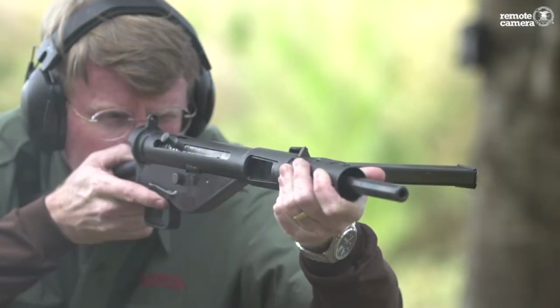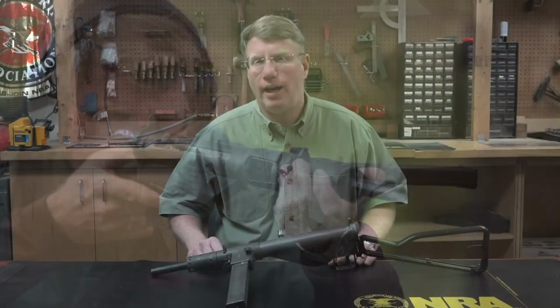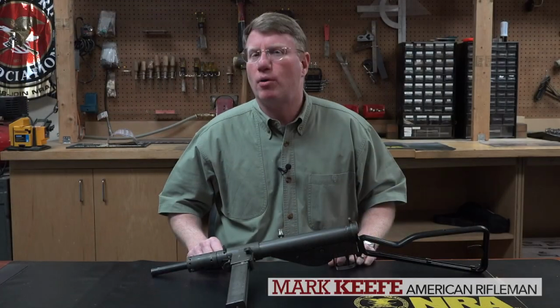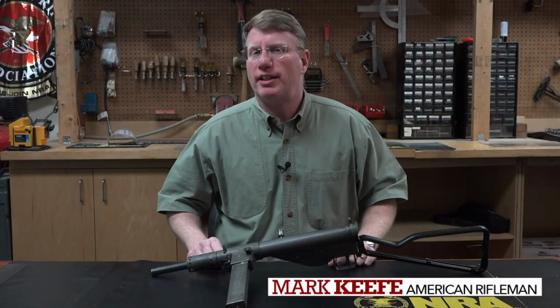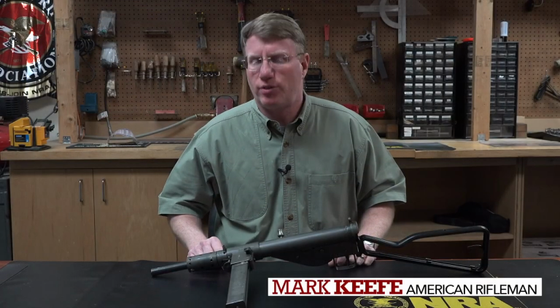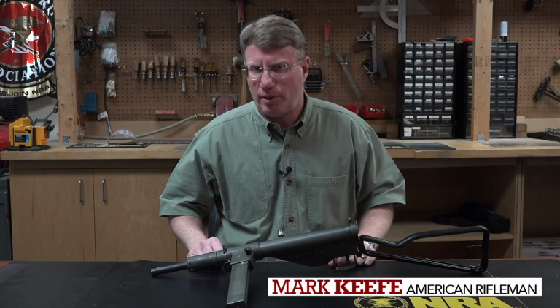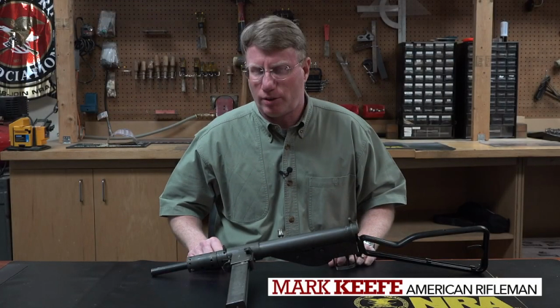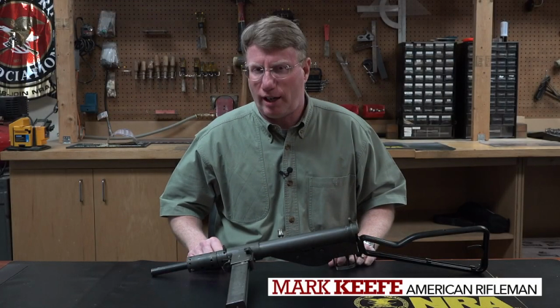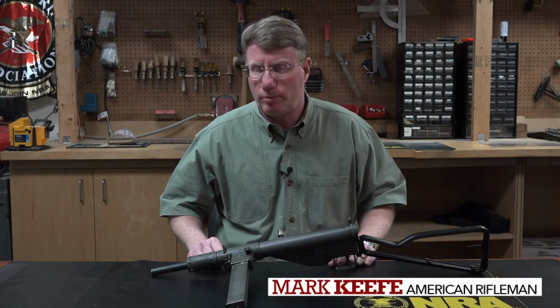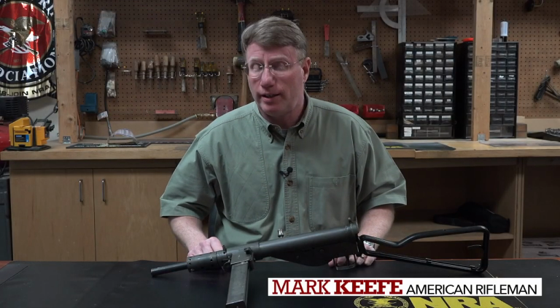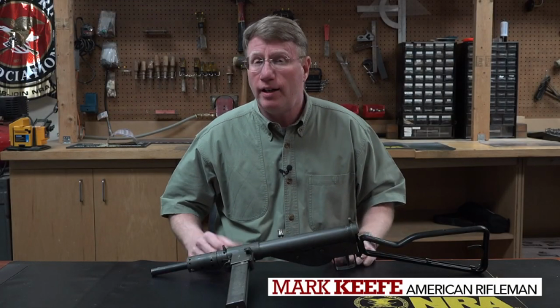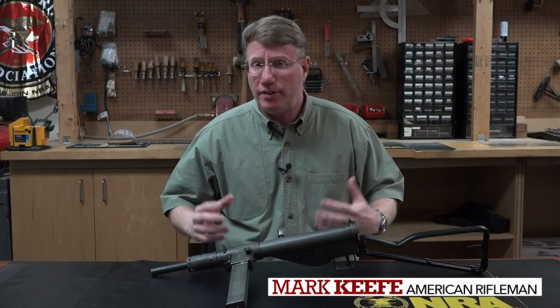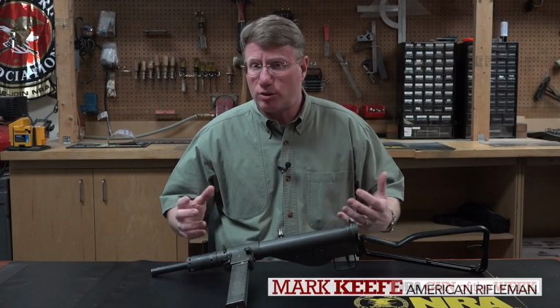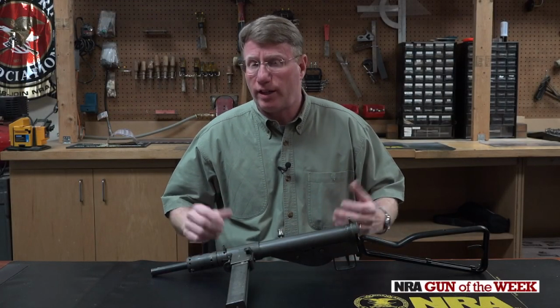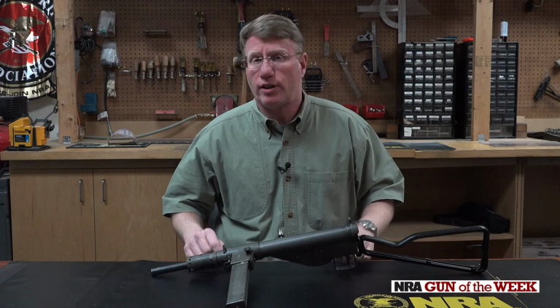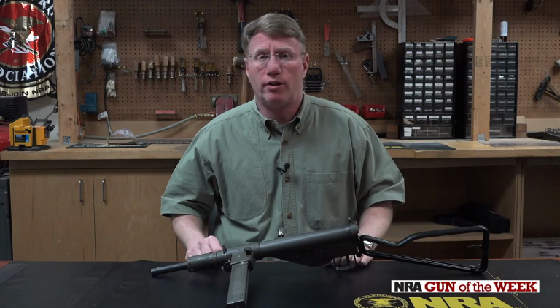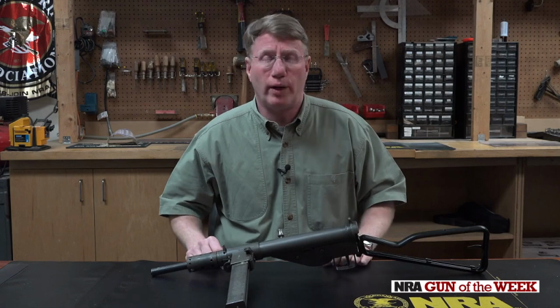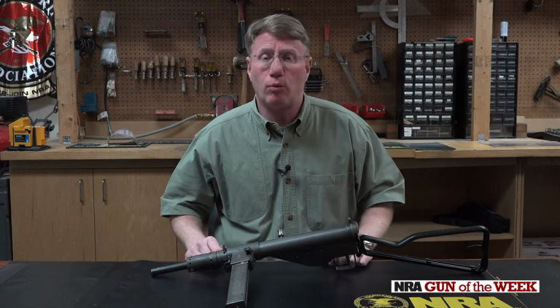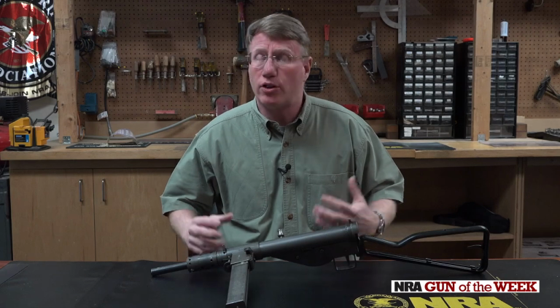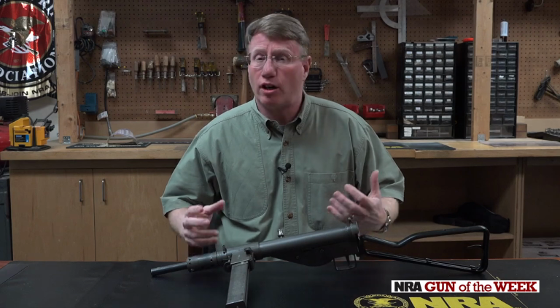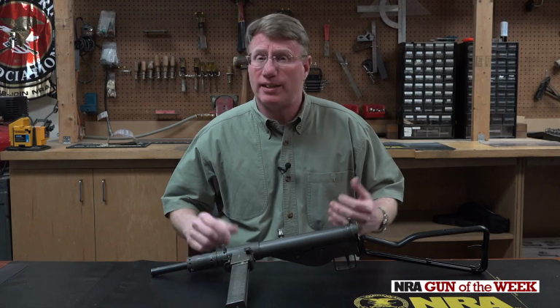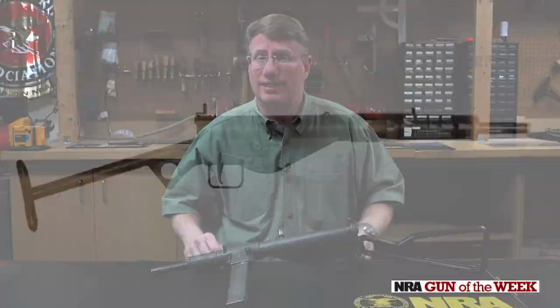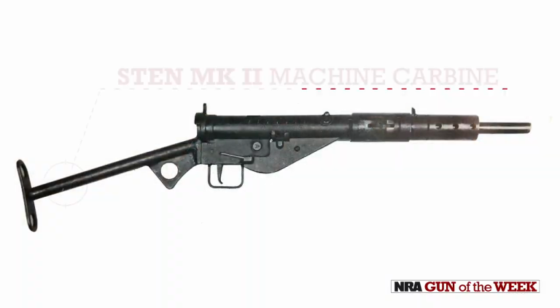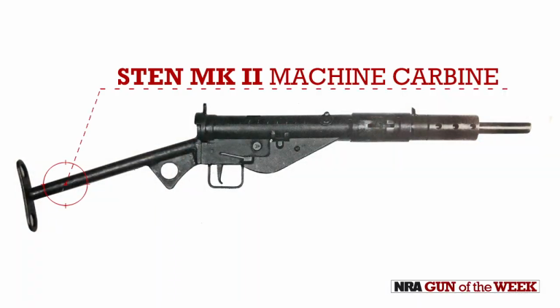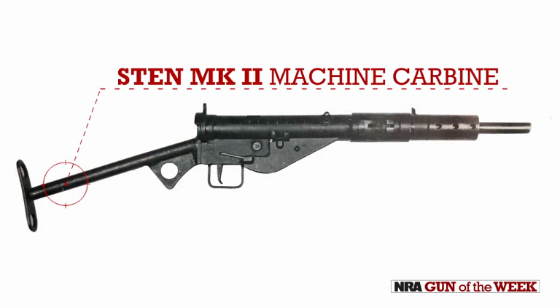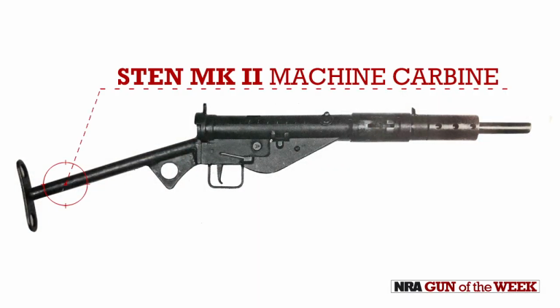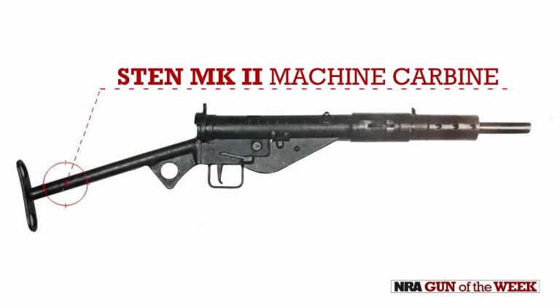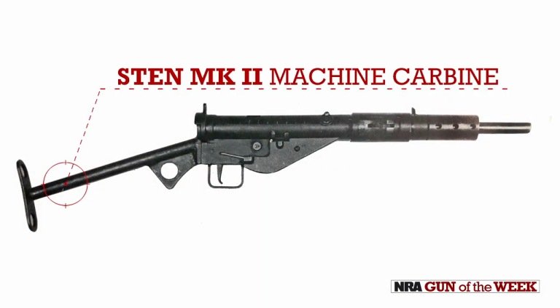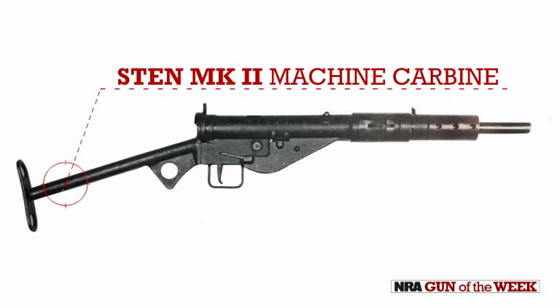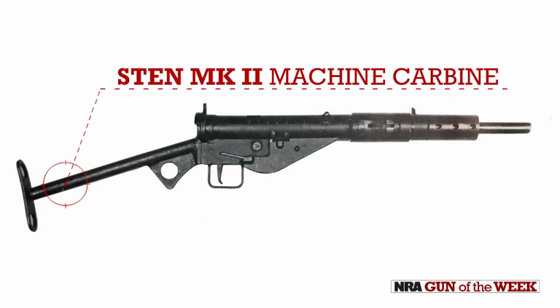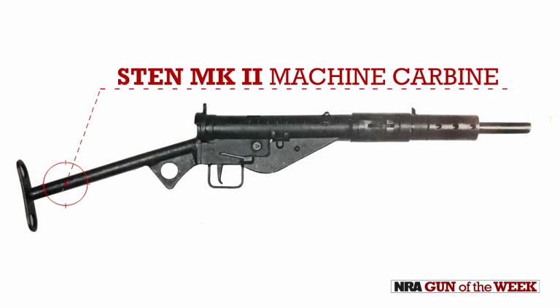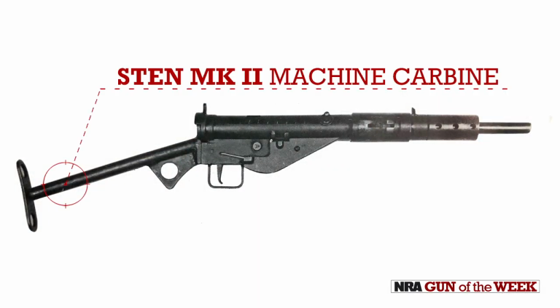Hi, I'm Mark Keefe with American Rifleman, and this week for Gun of the Week, we'll talk about the Sten Mark II submachine gun.